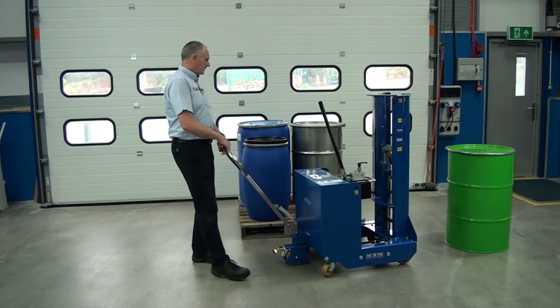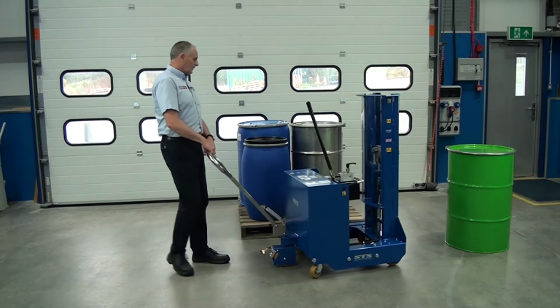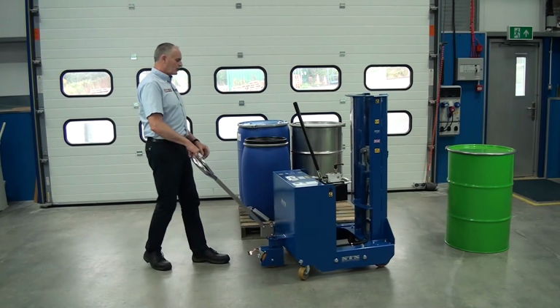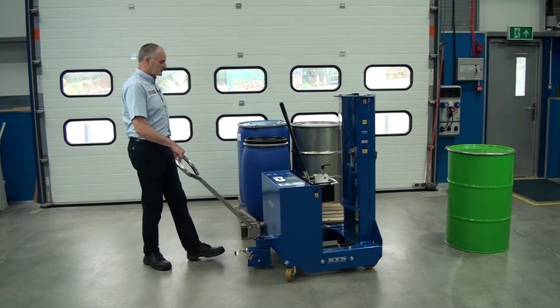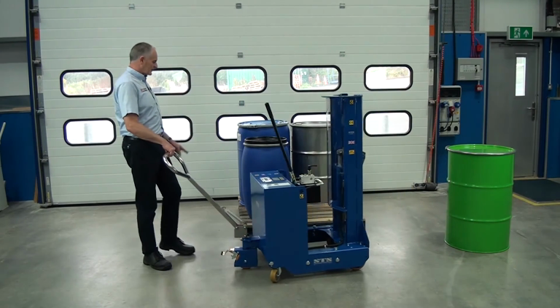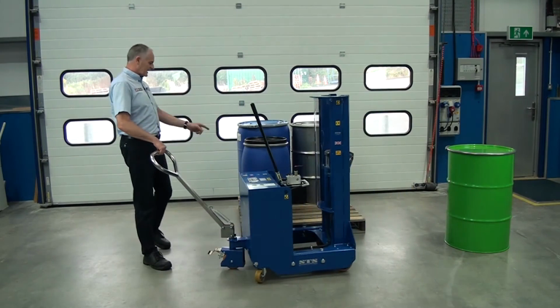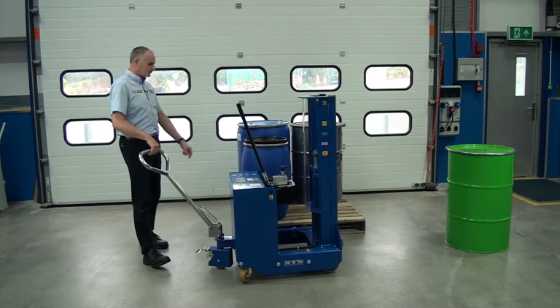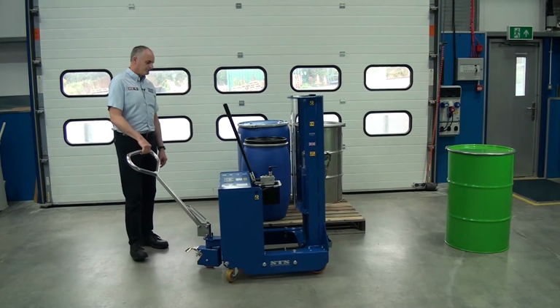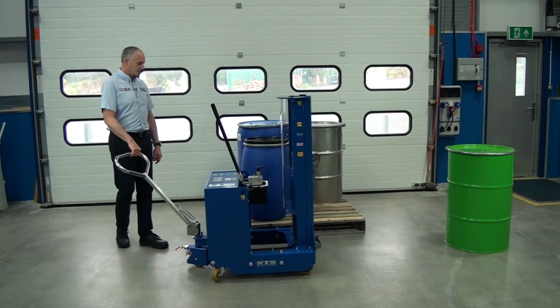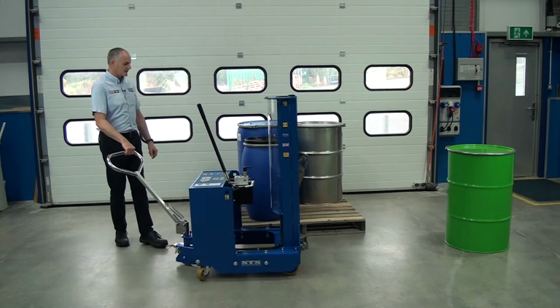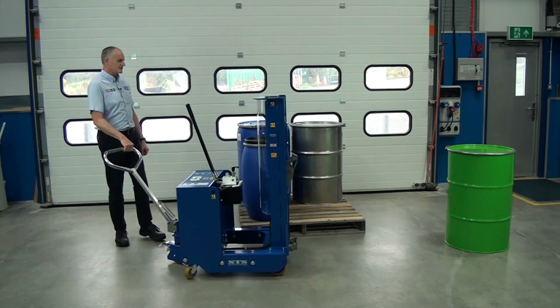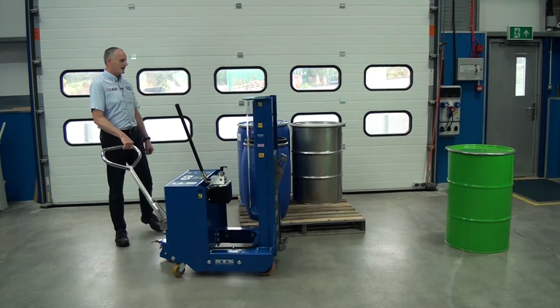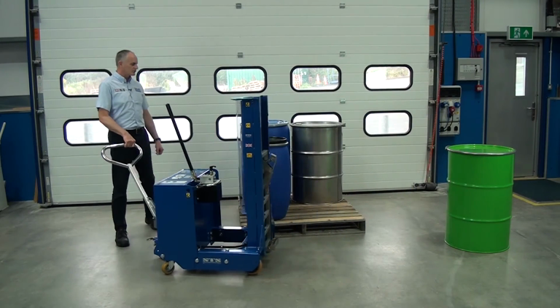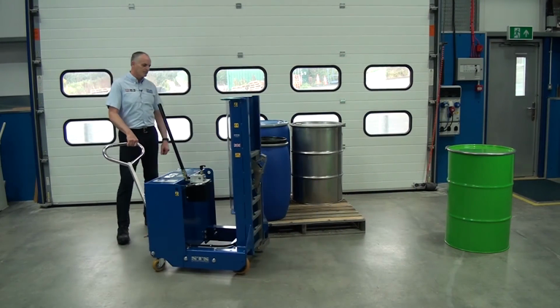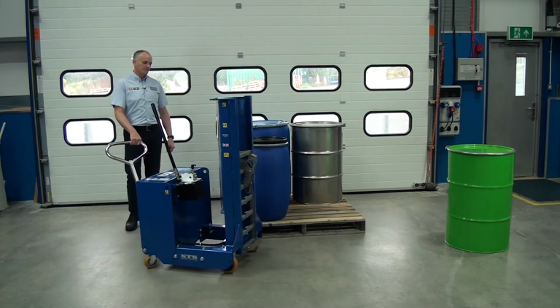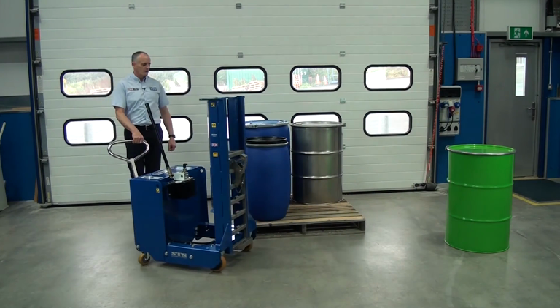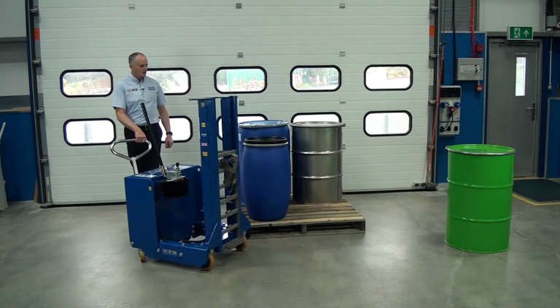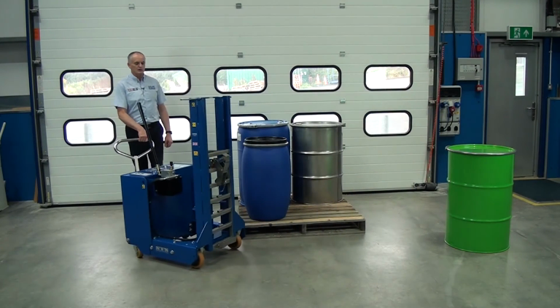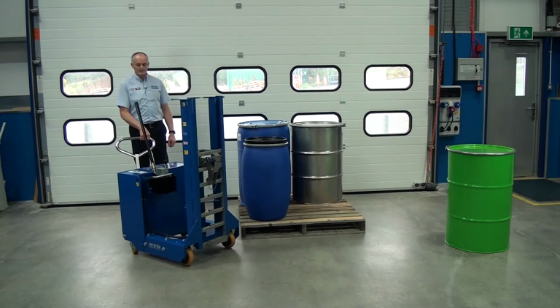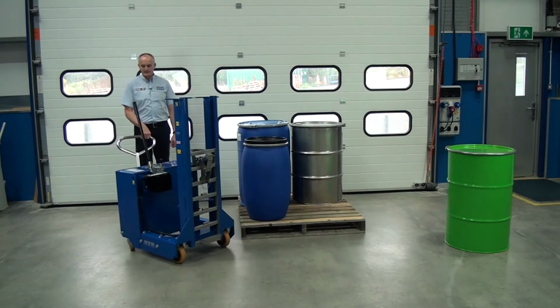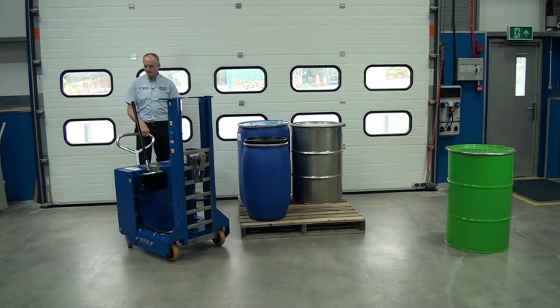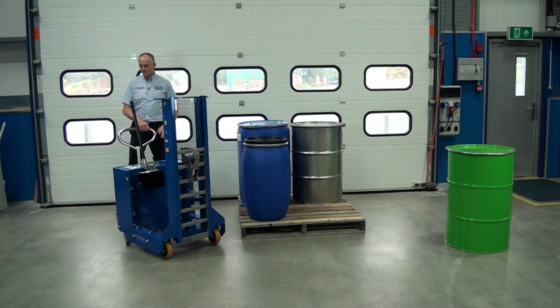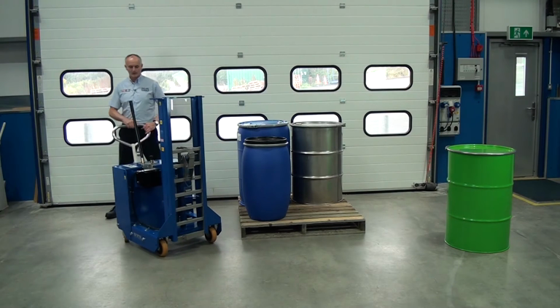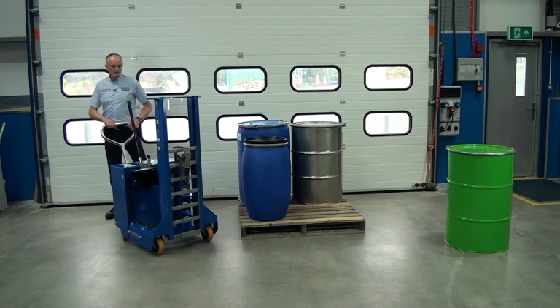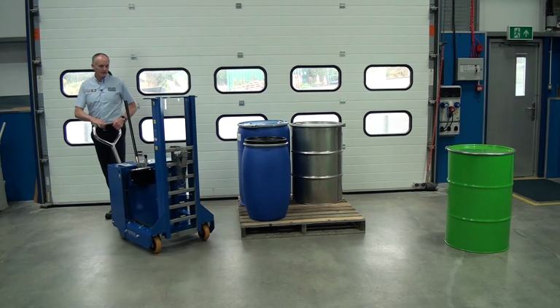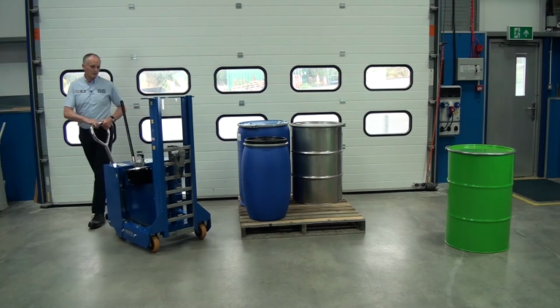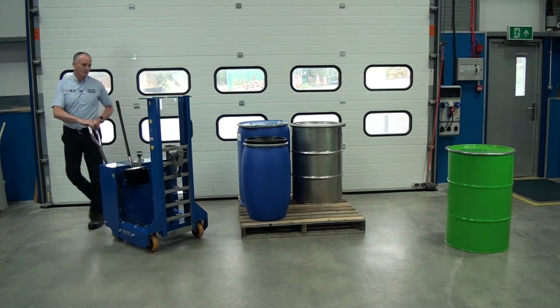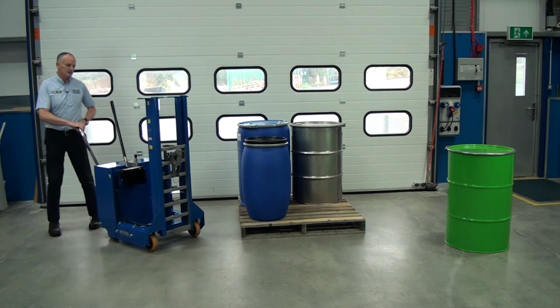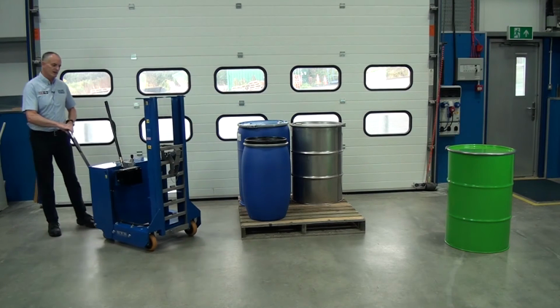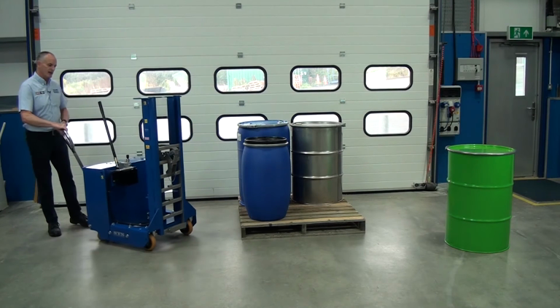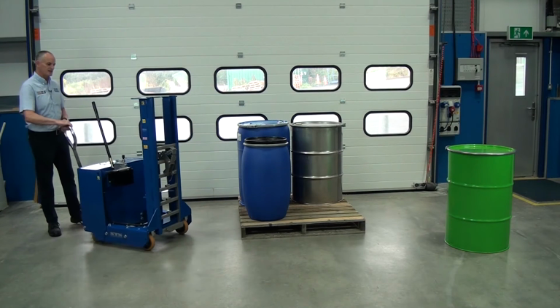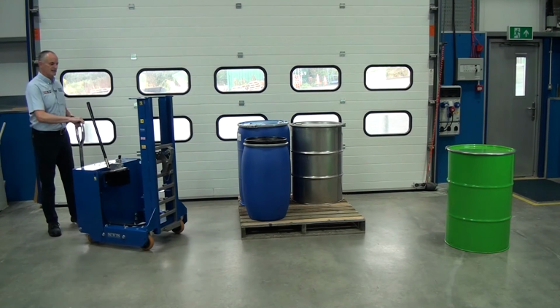Then we come to this next drum. This is a Mauser drum, 120 litre. For this one we need to change the catch setting.